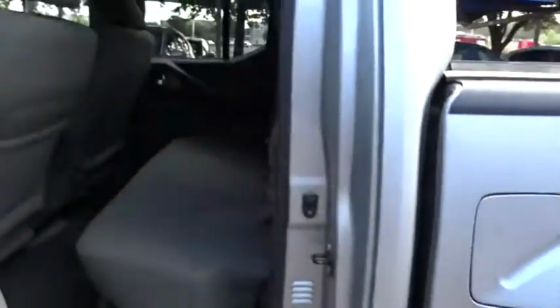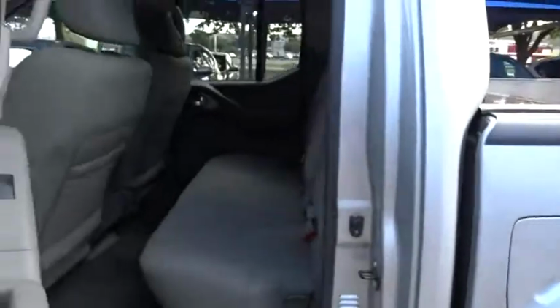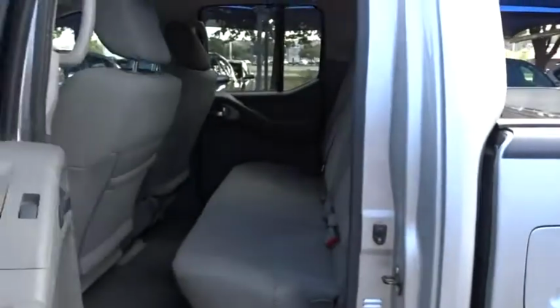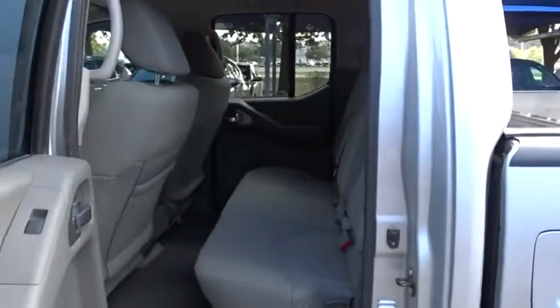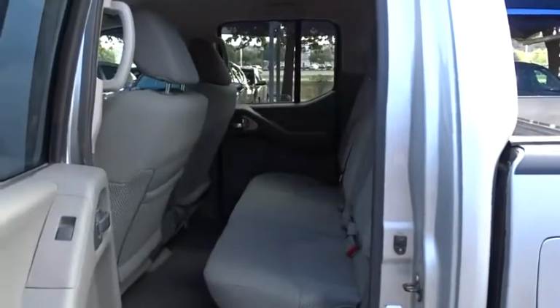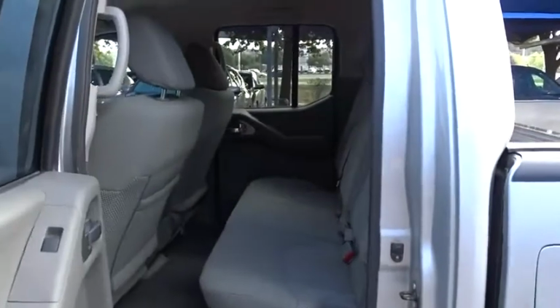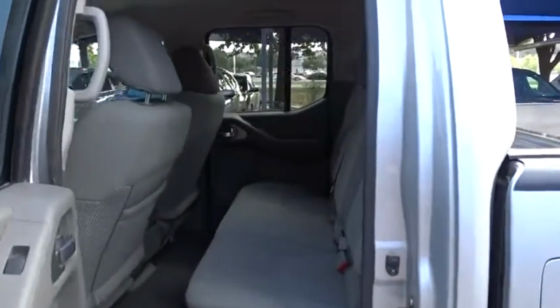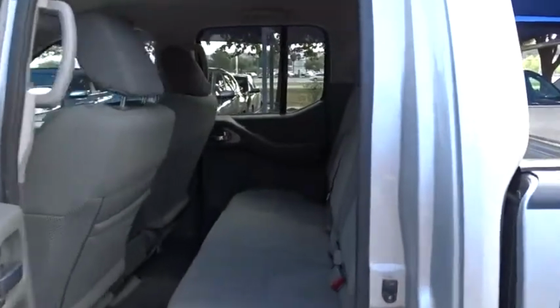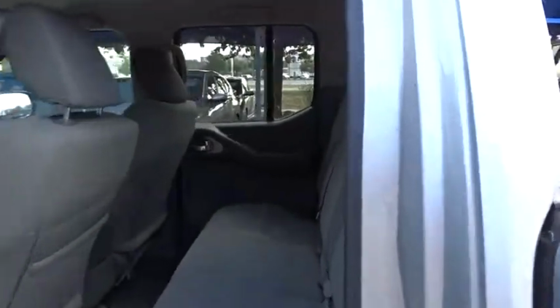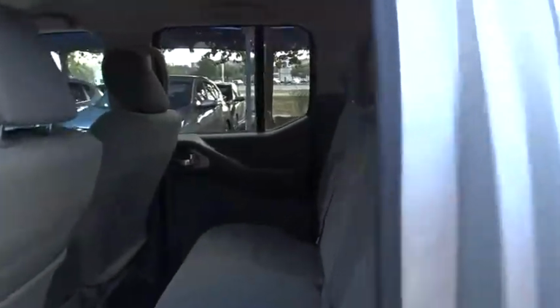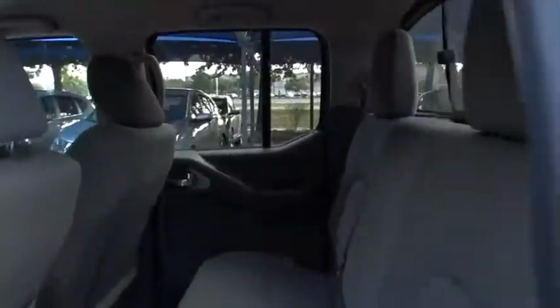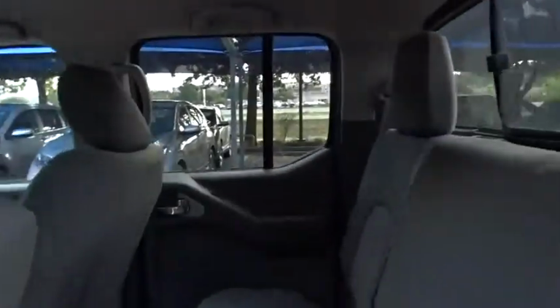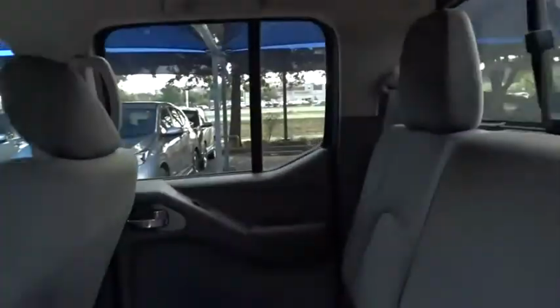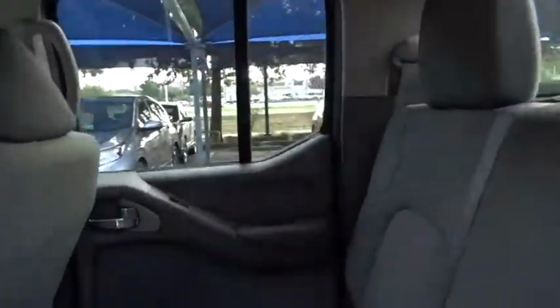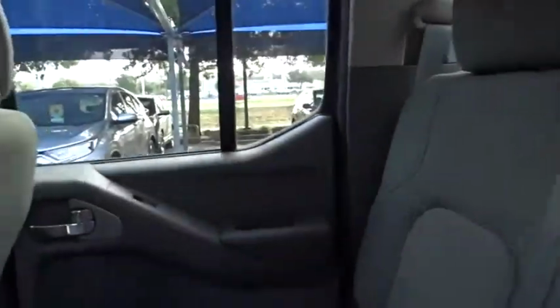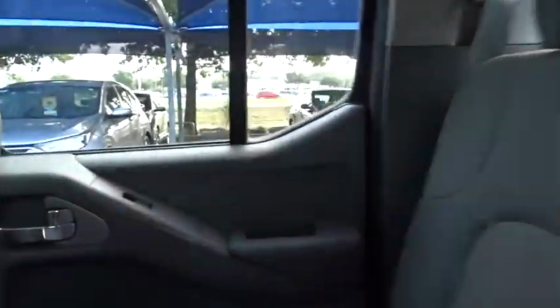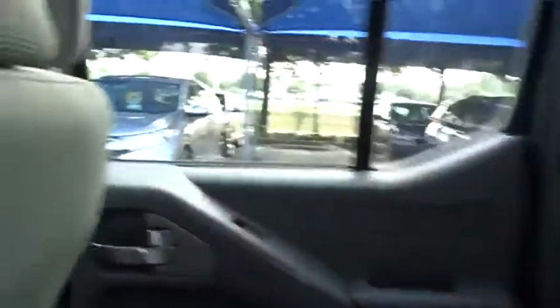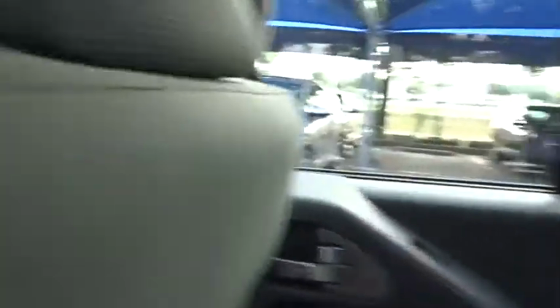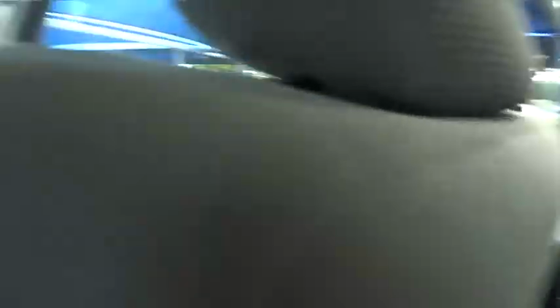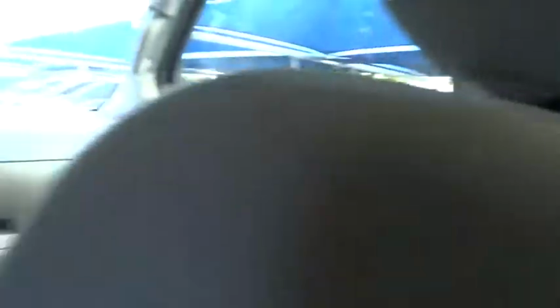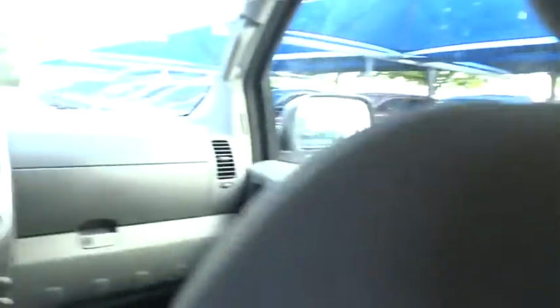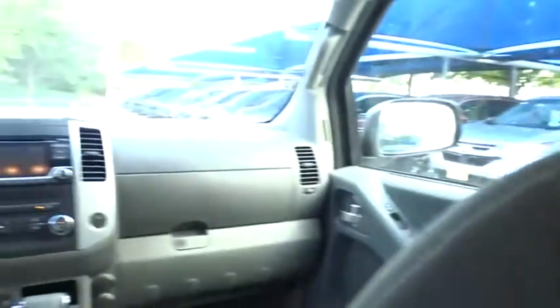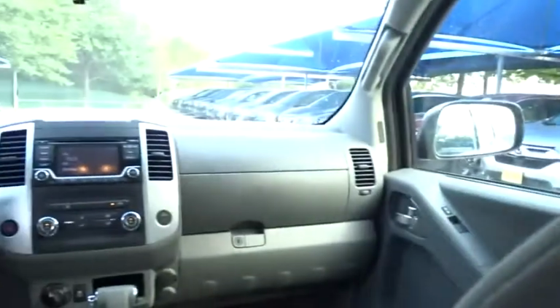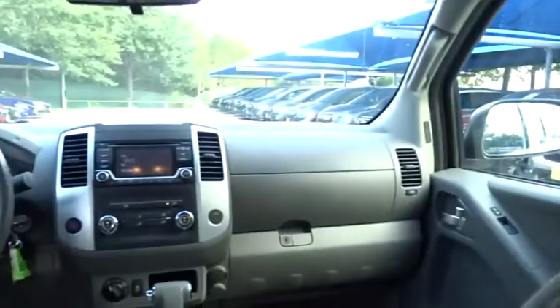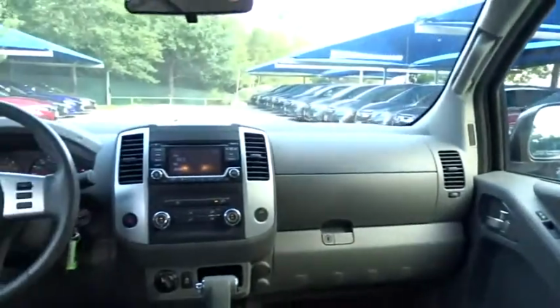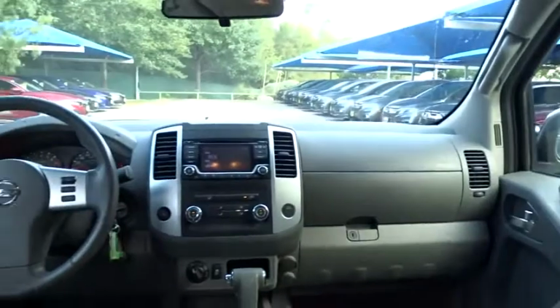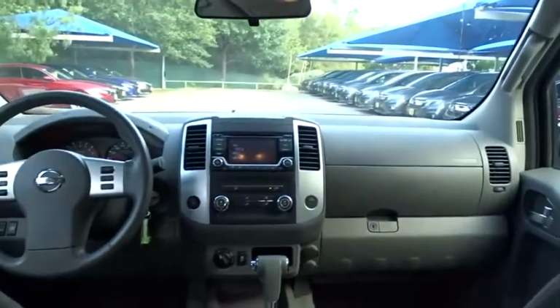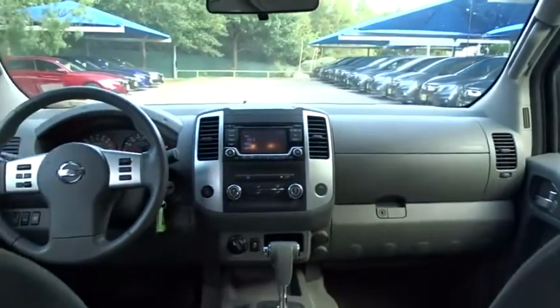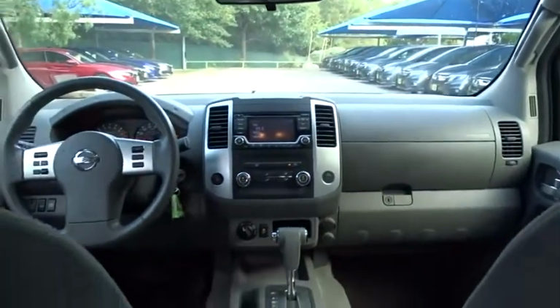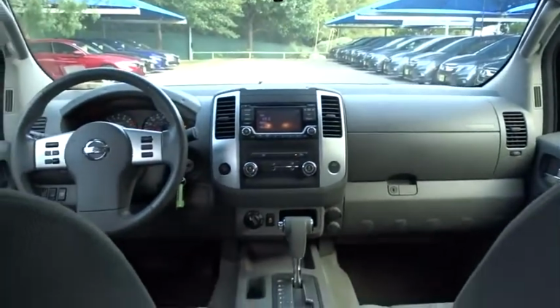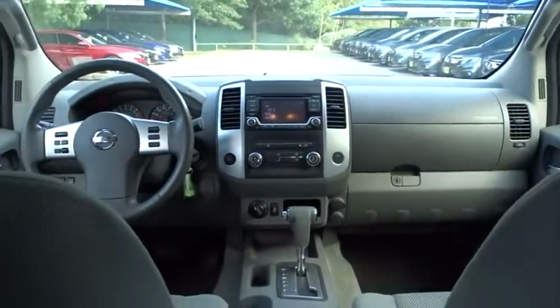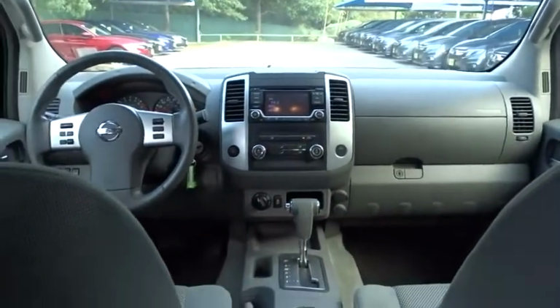This vehicle has less than 35,000 miles. Here are some of this vehicle's great options: keyless entry,